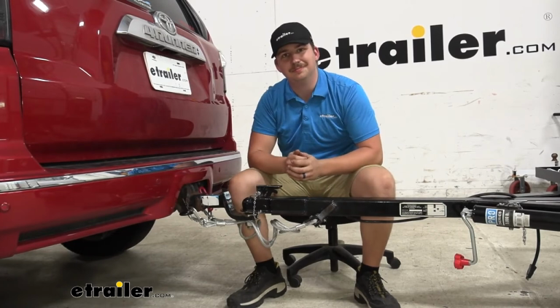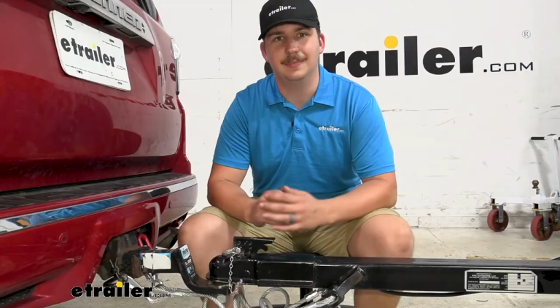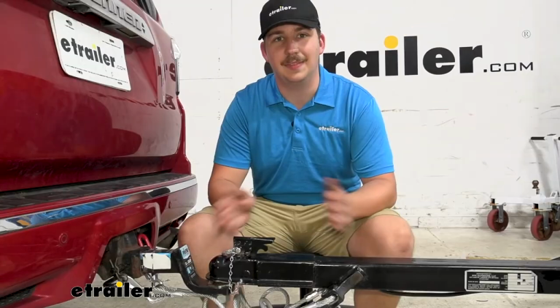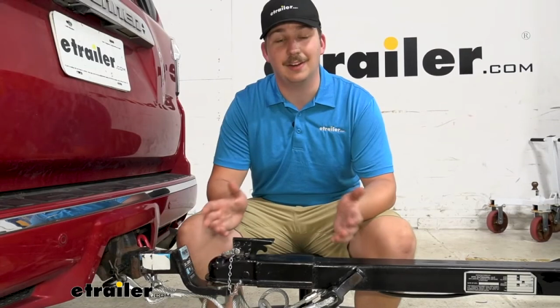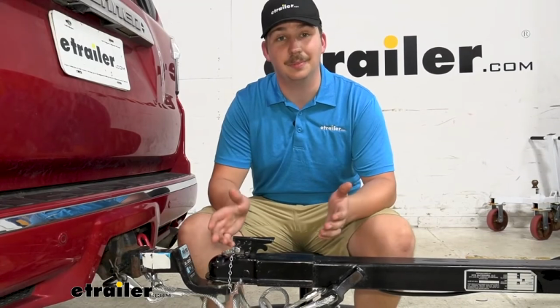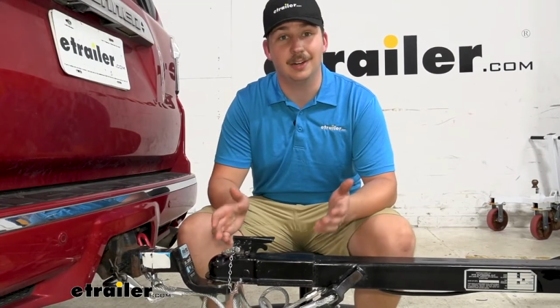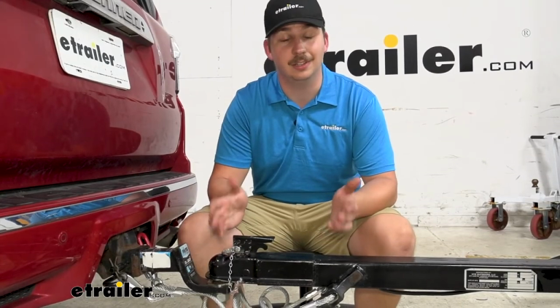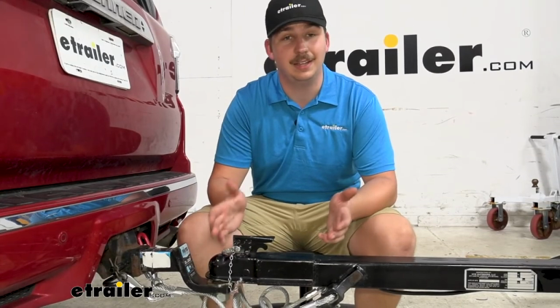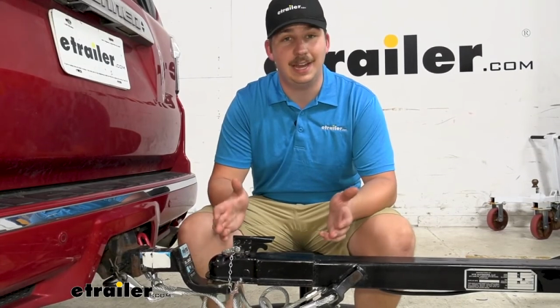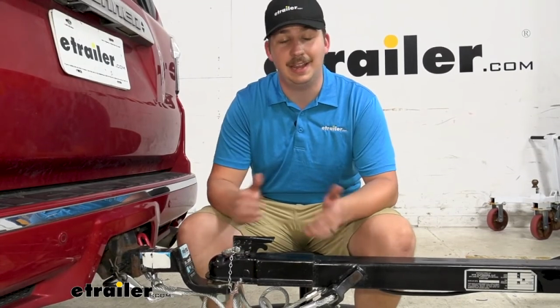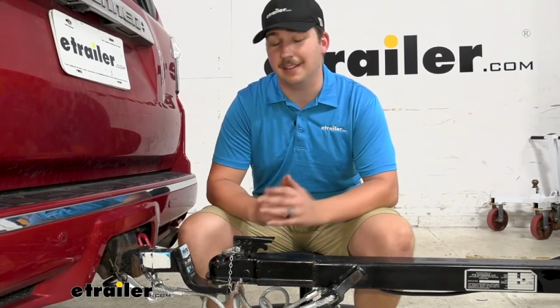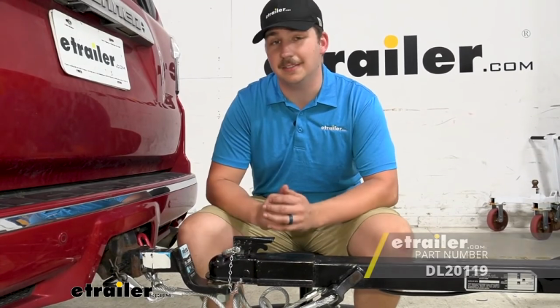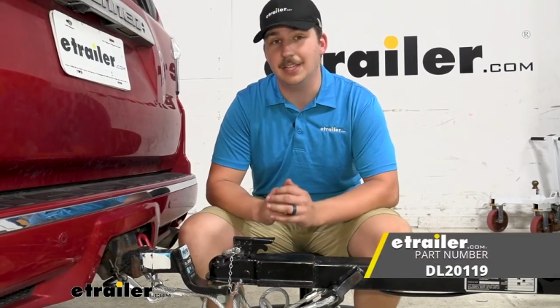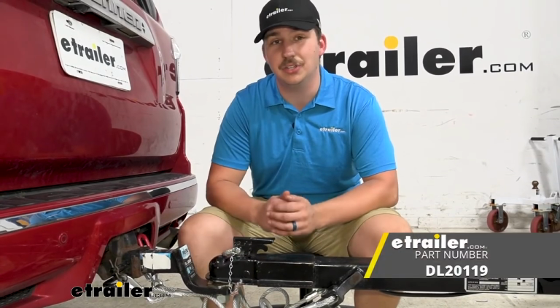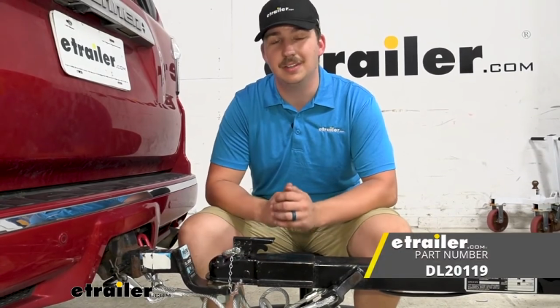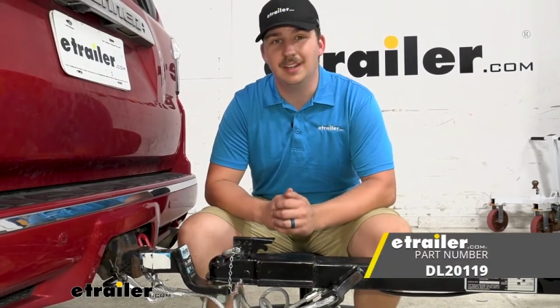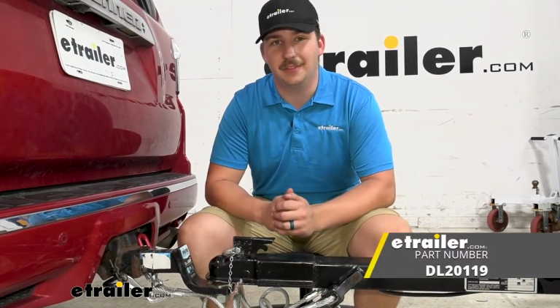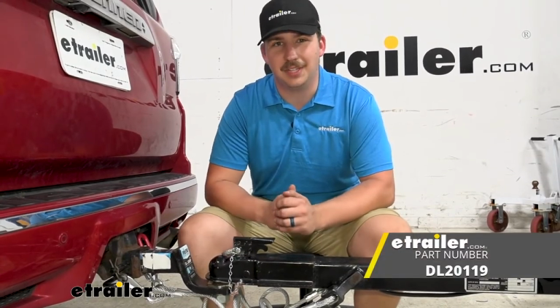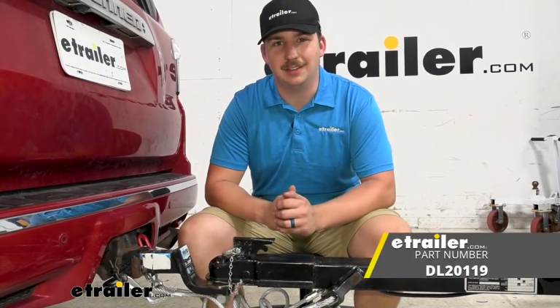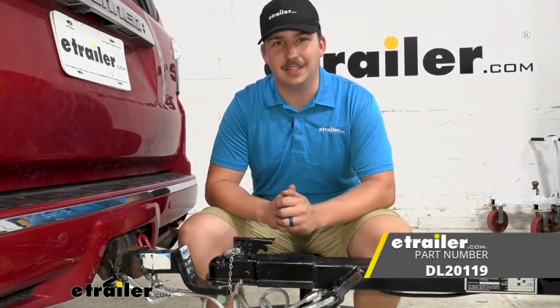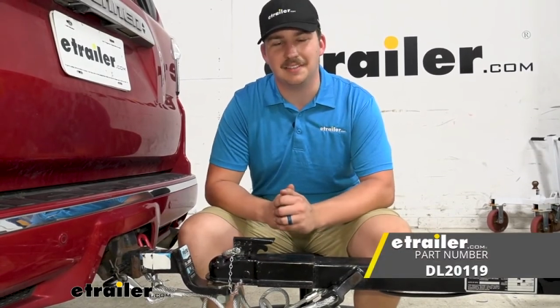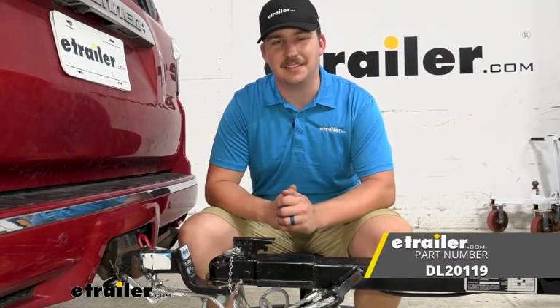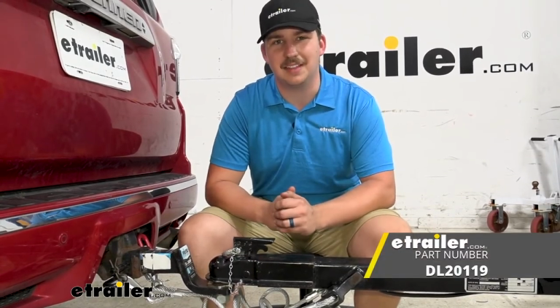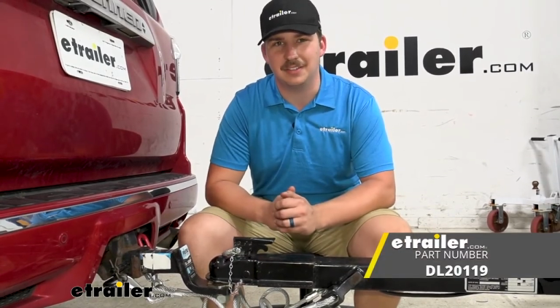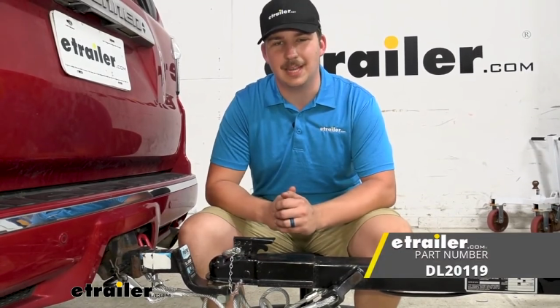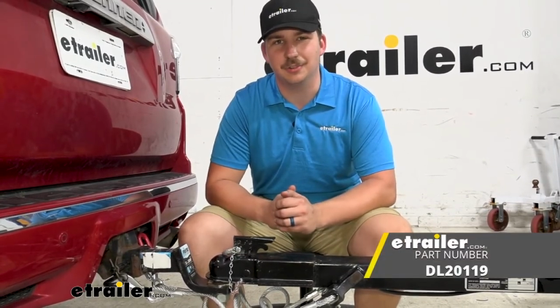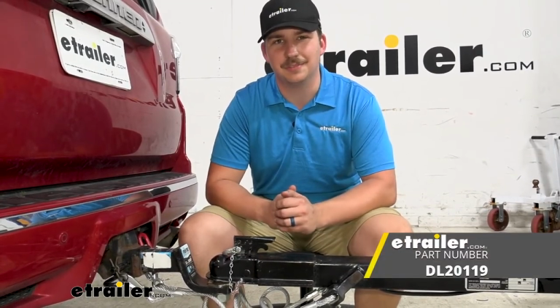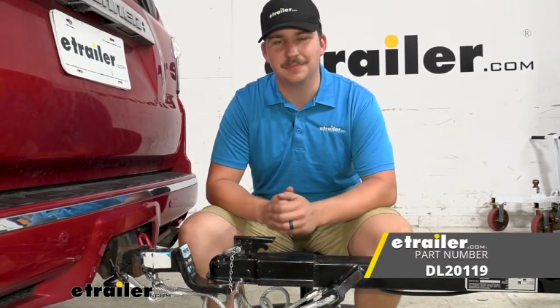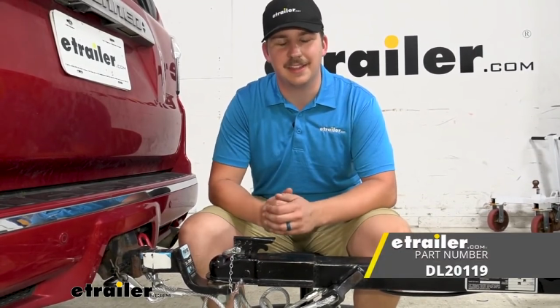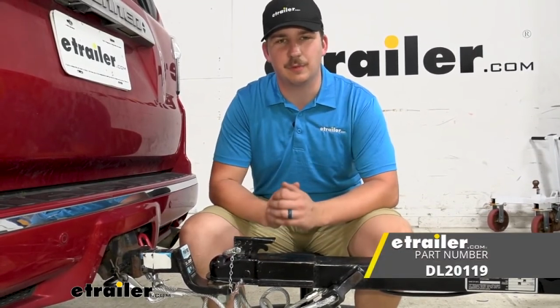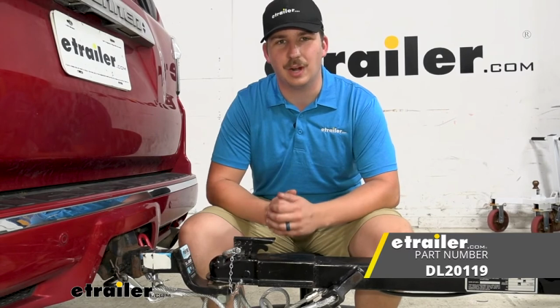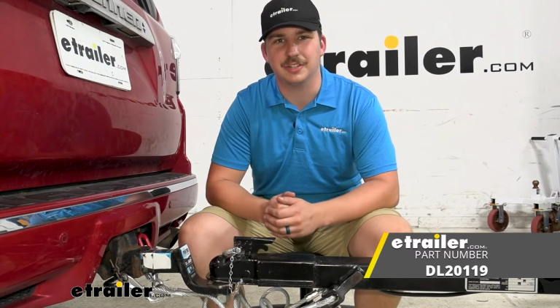And that'll complete our look at and installation of the Dutton Lansing safety cables. Thanks for watching.